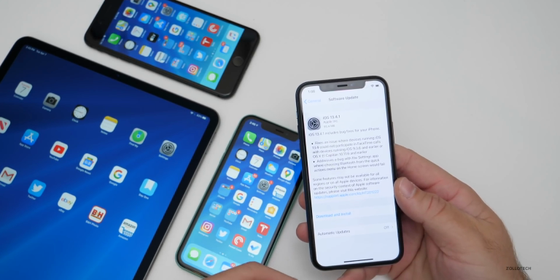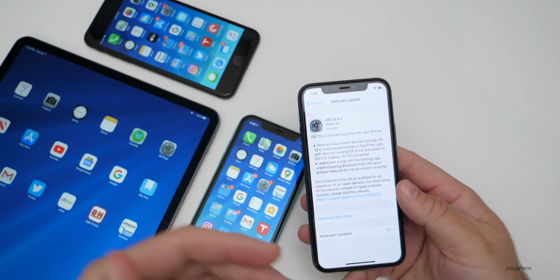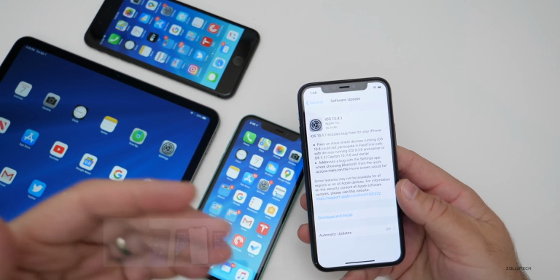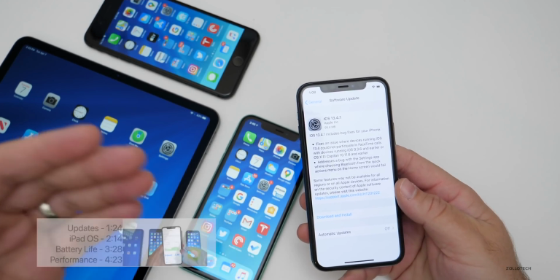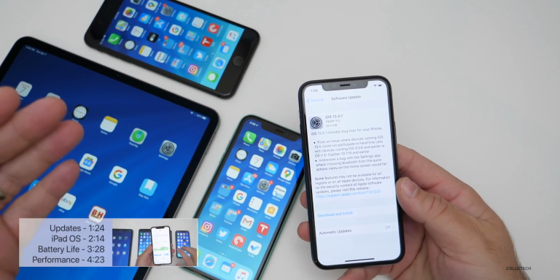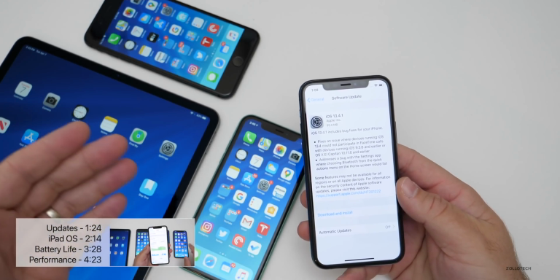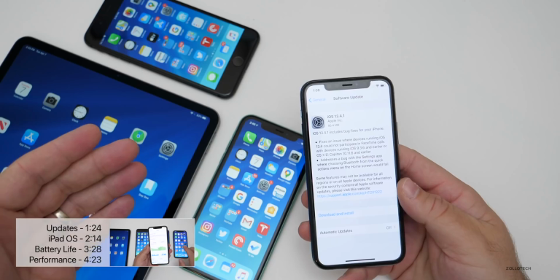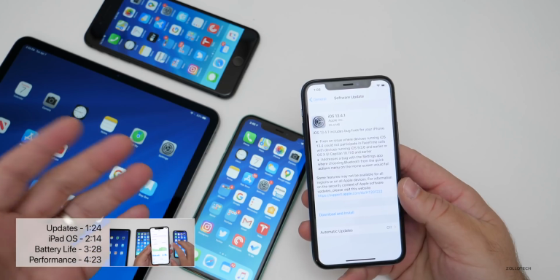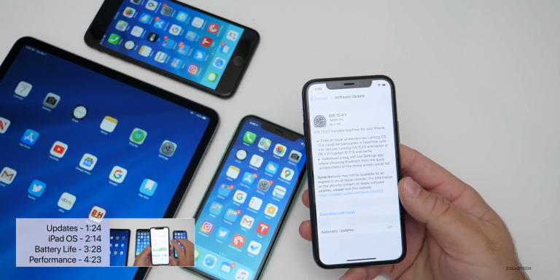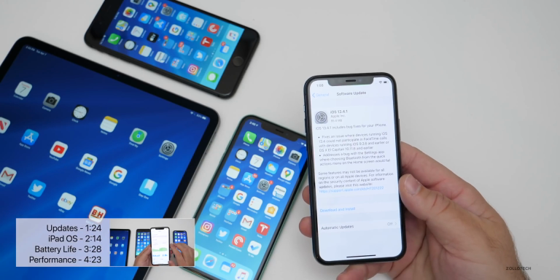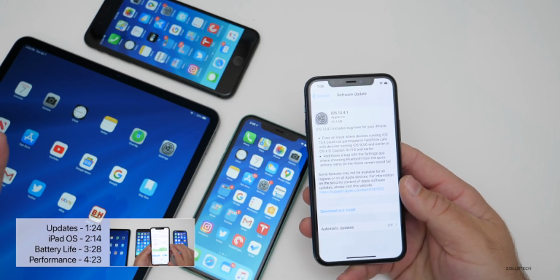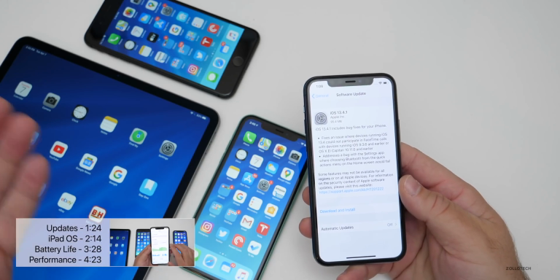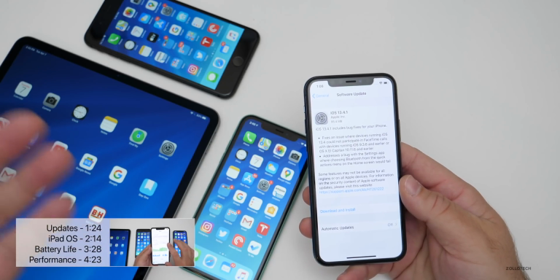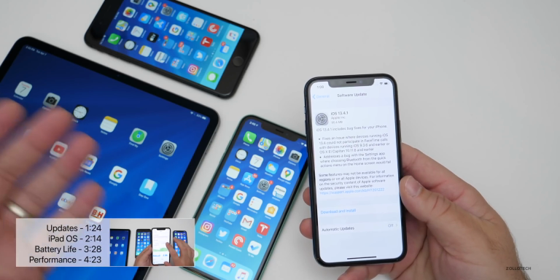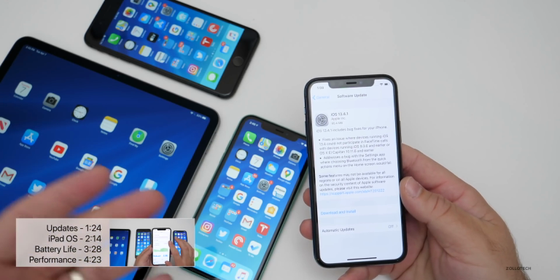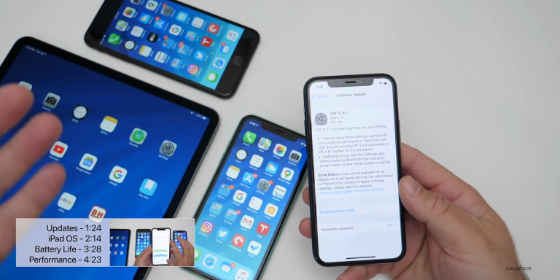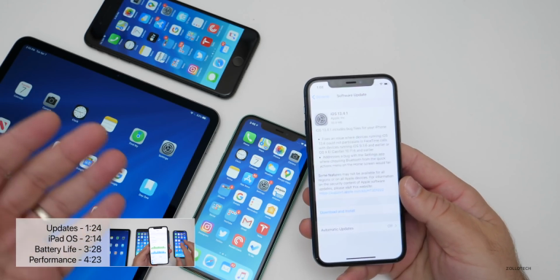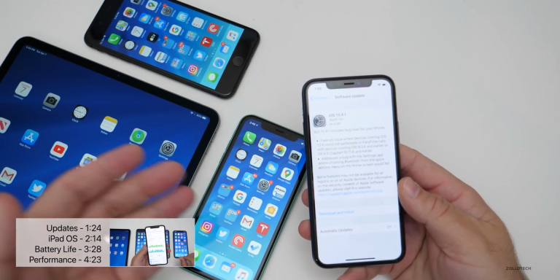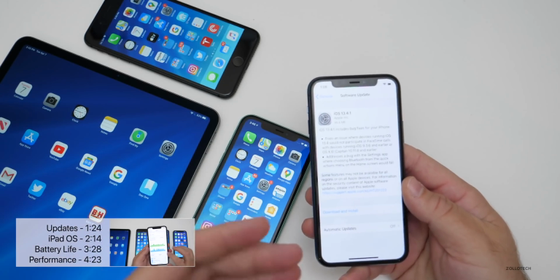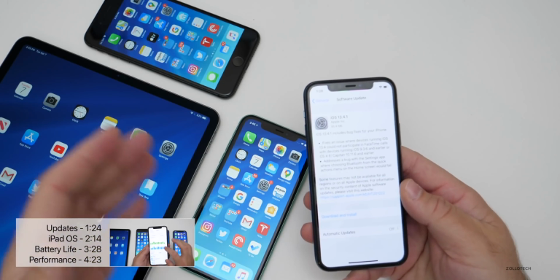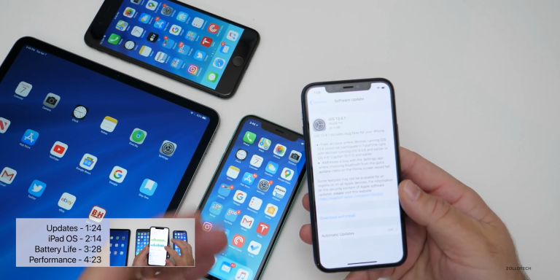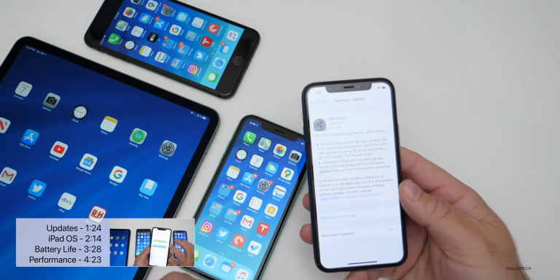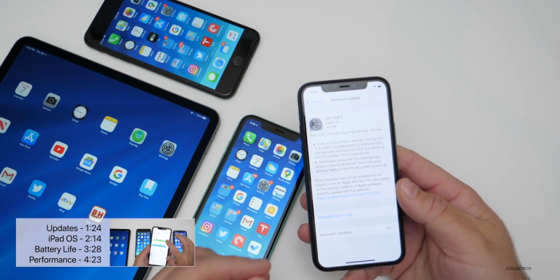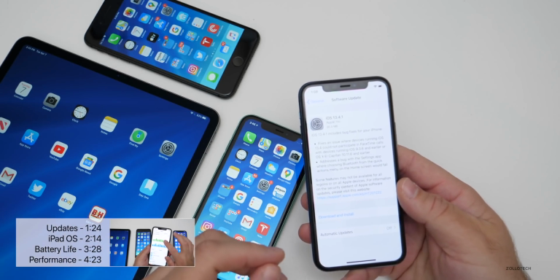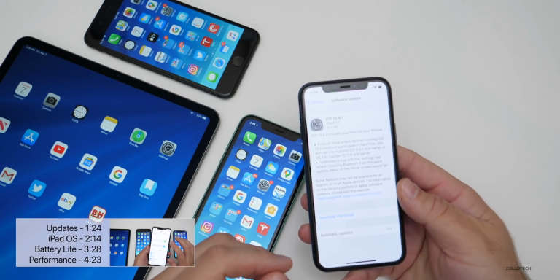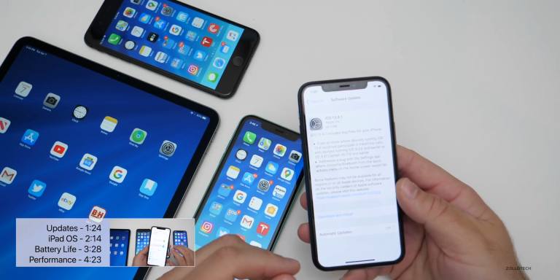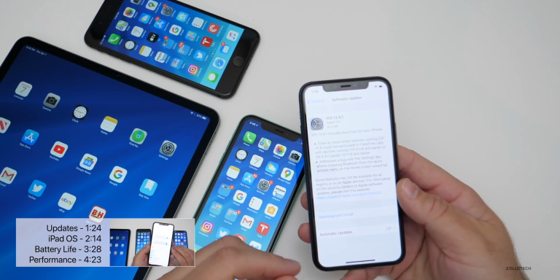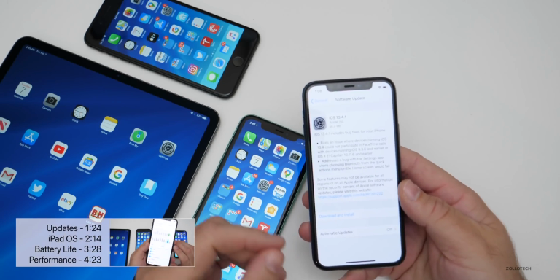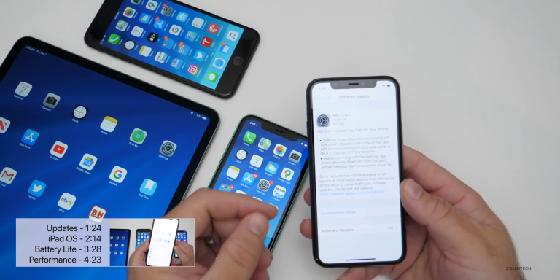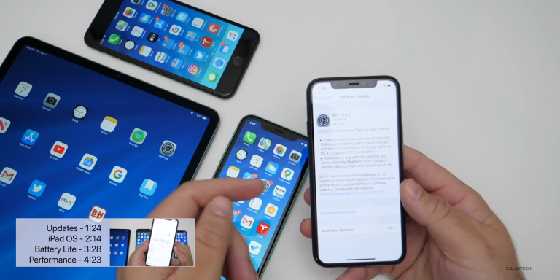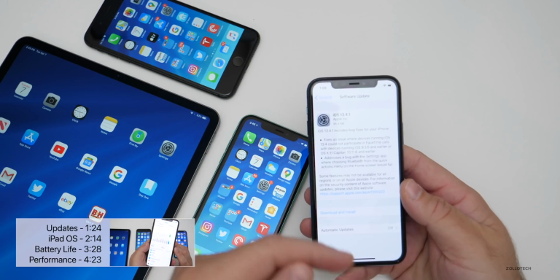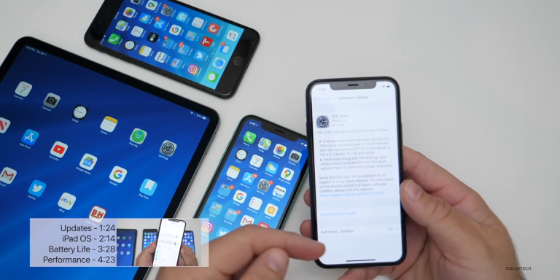Supported devices include anything from iPhone 6S, iPhone 7, and iPhone SE, as well as iPad Air 2 and newer.